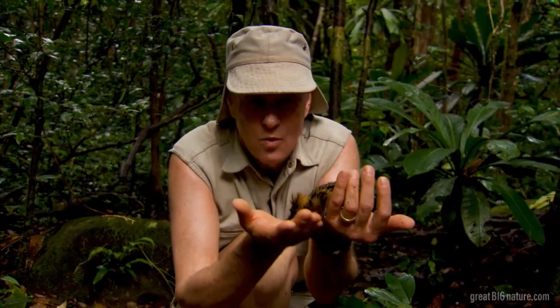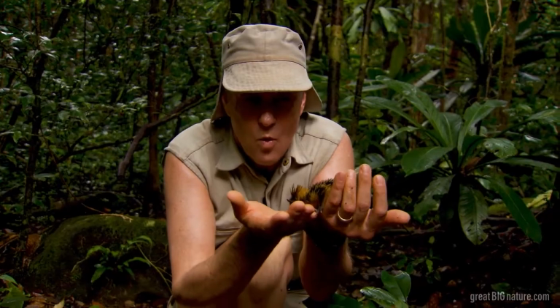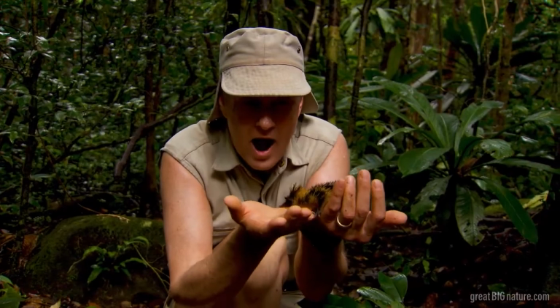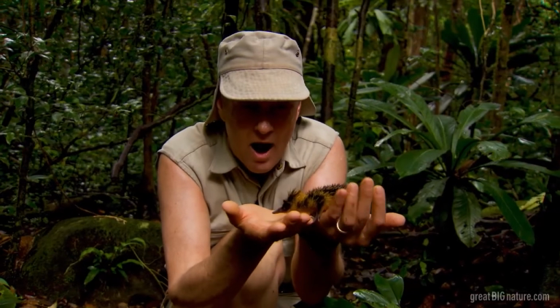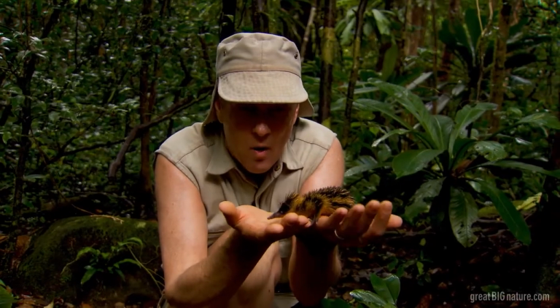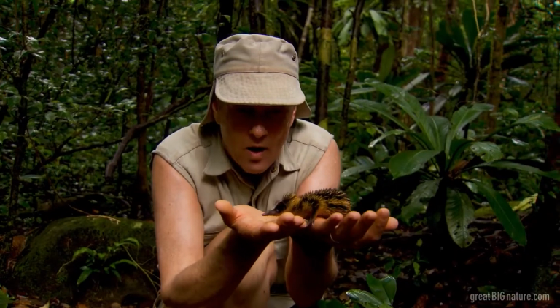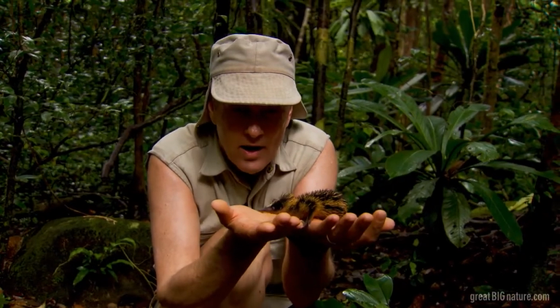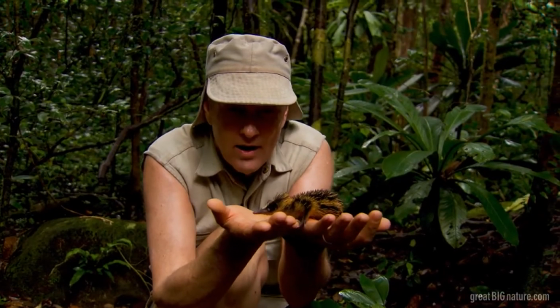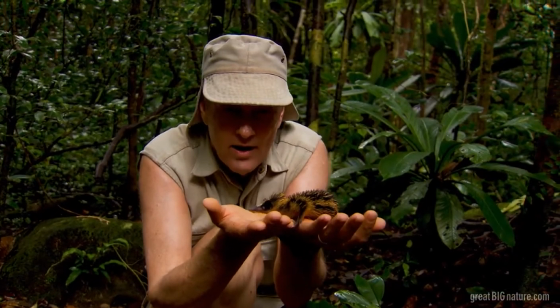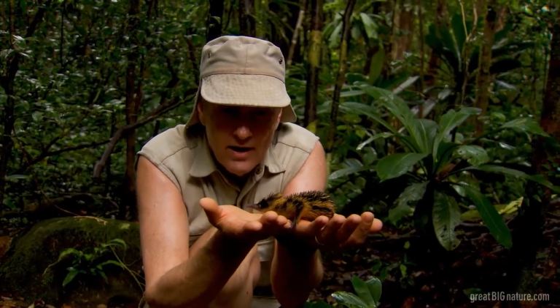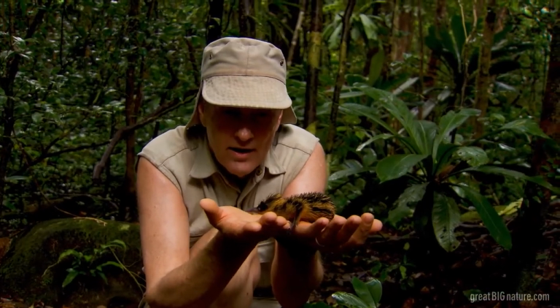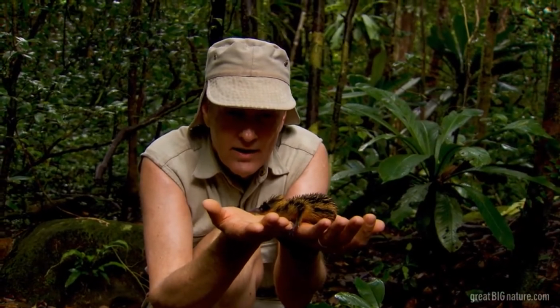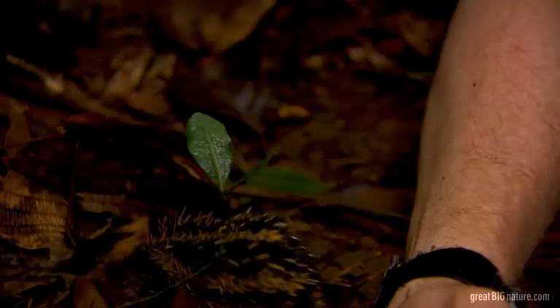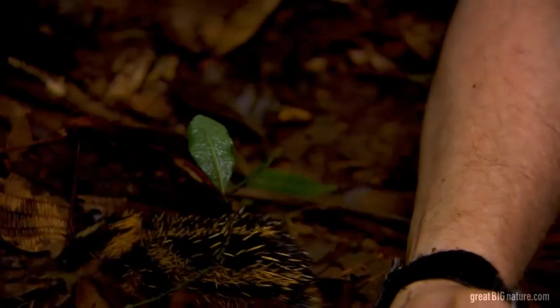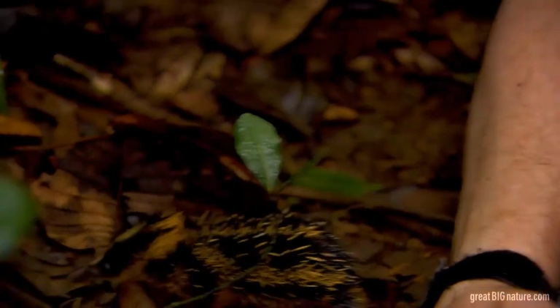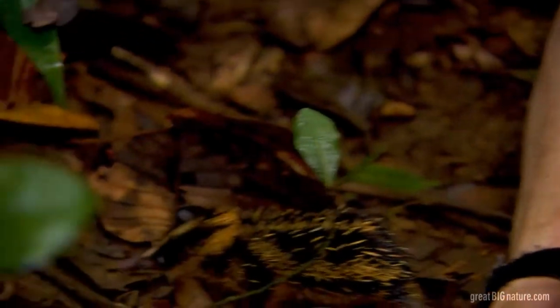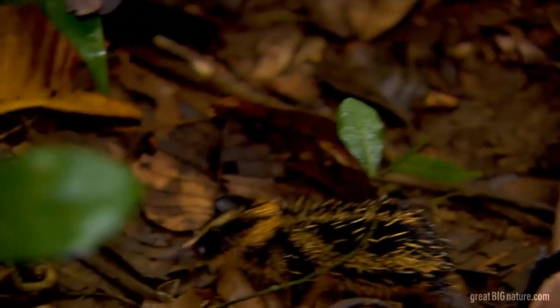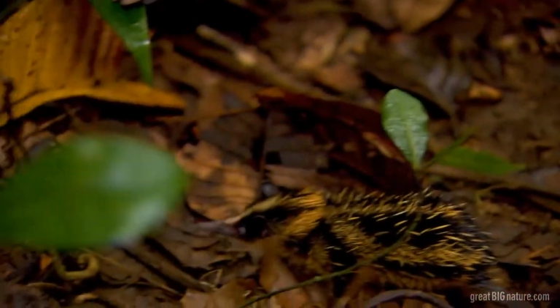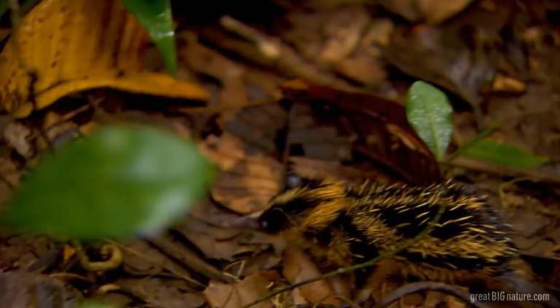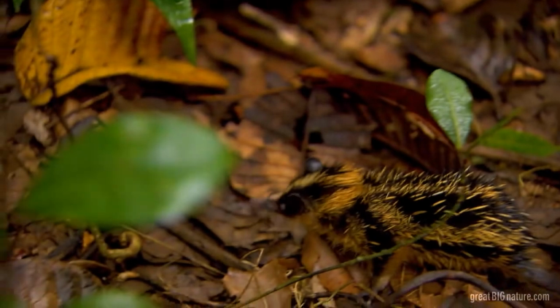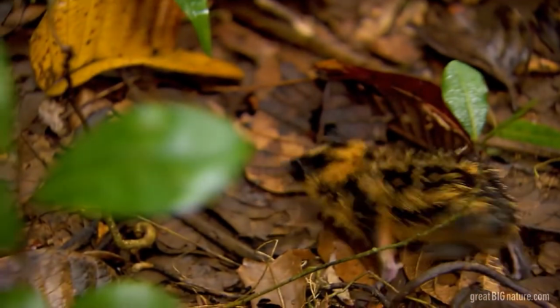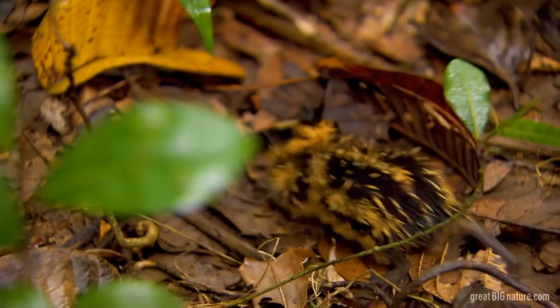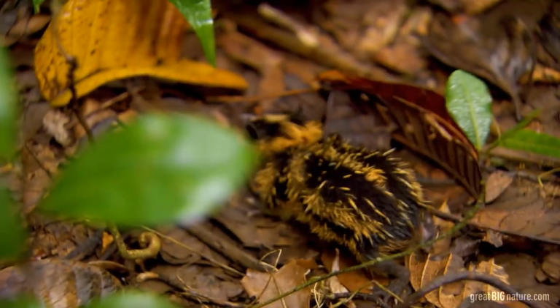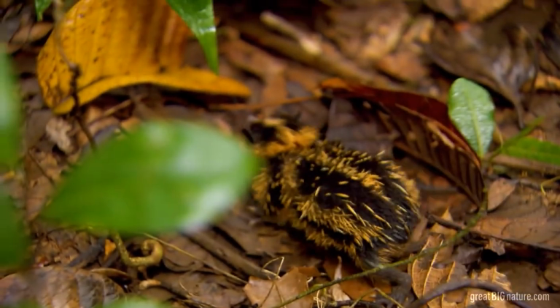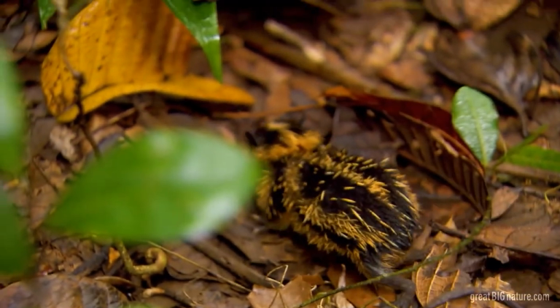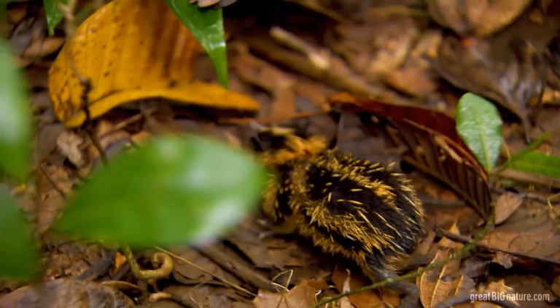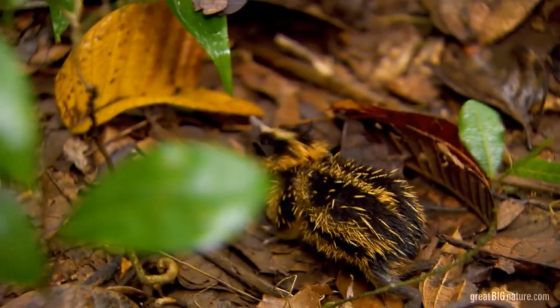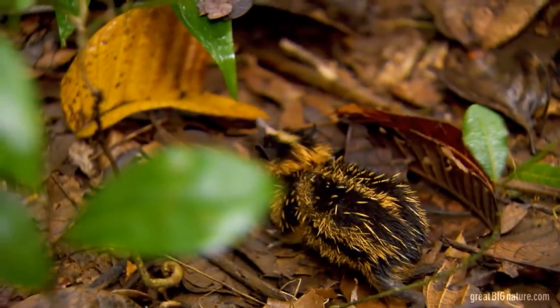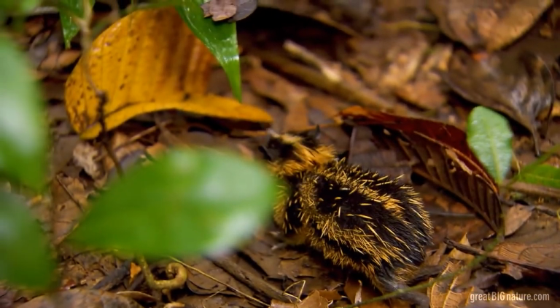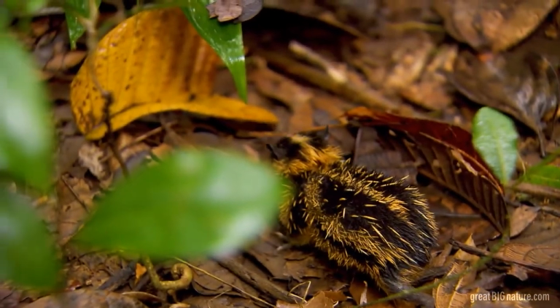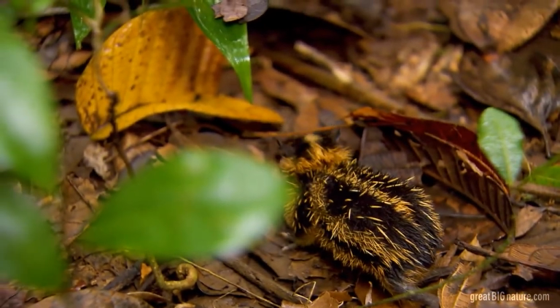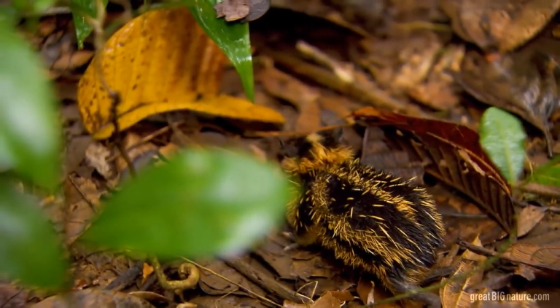Wow. This is an exceptional find. What a little cutie — ow!